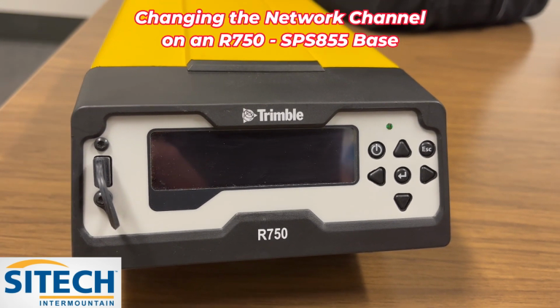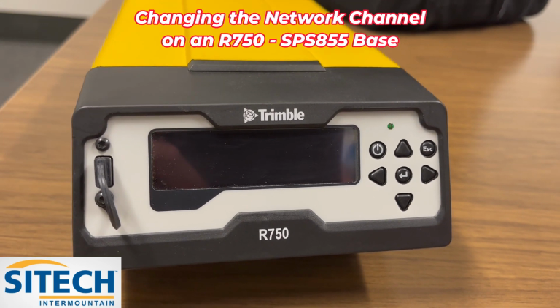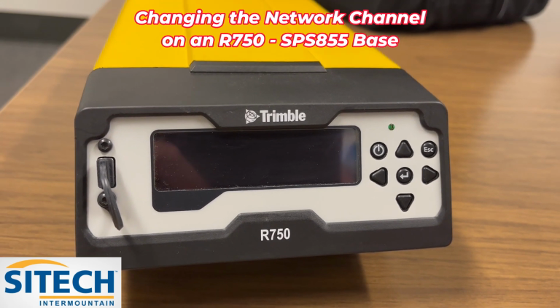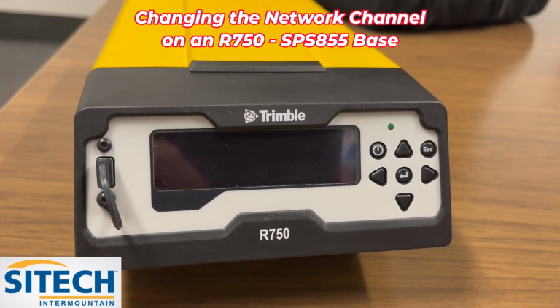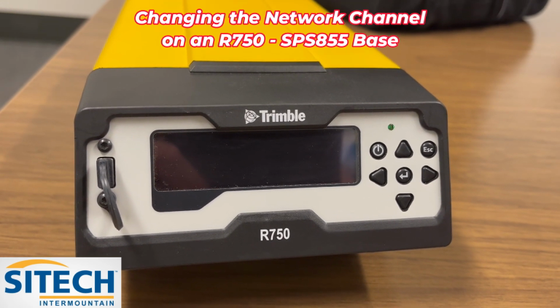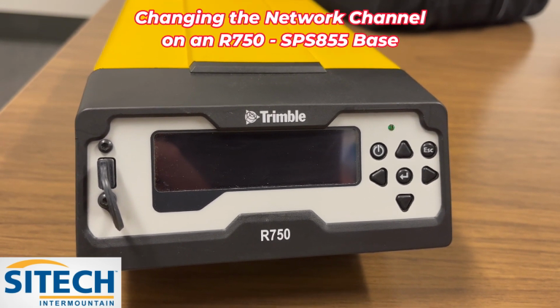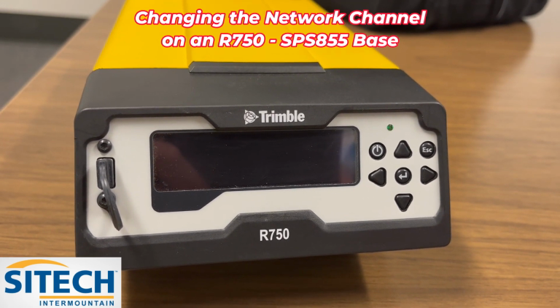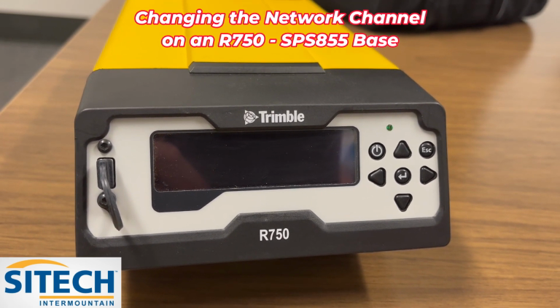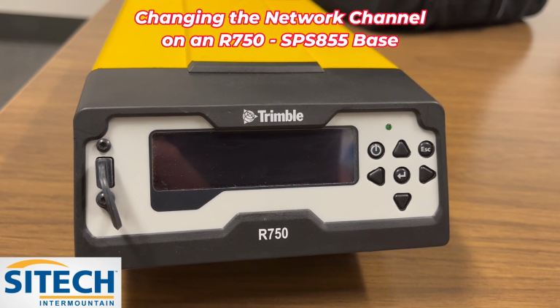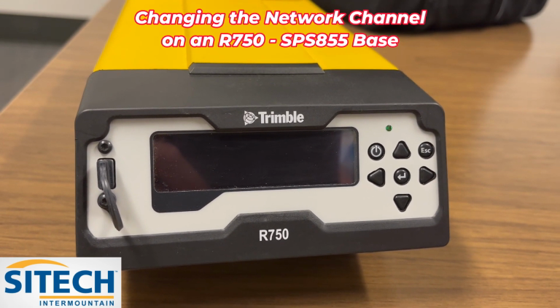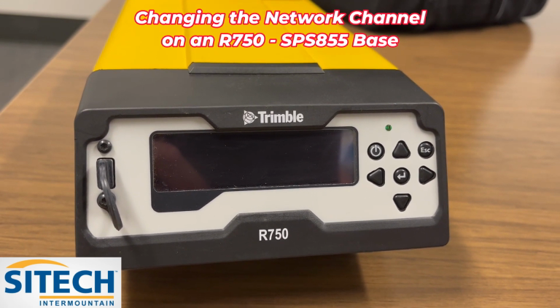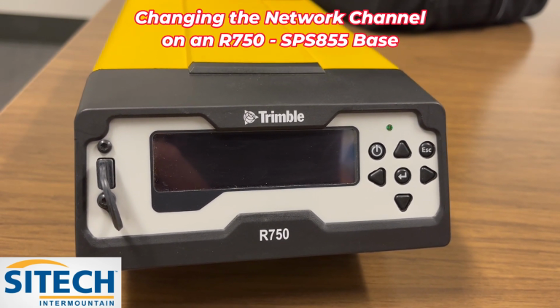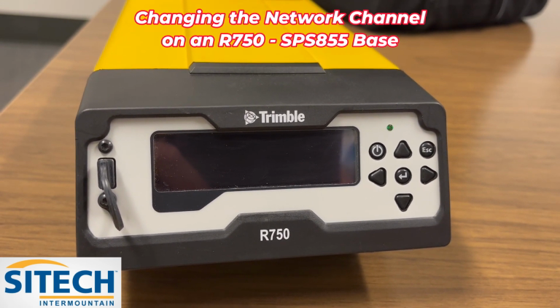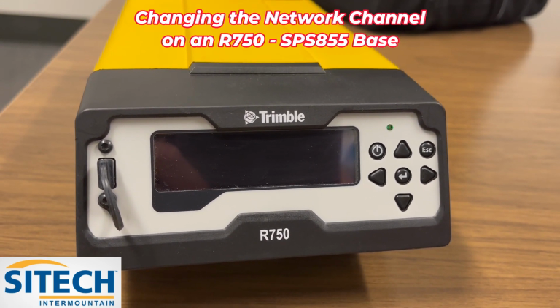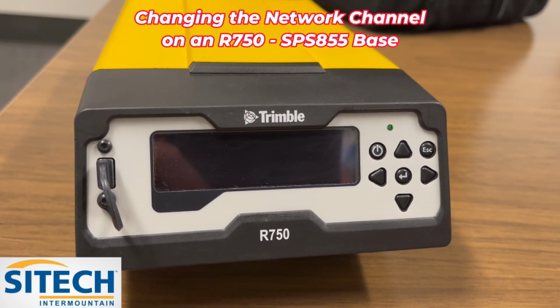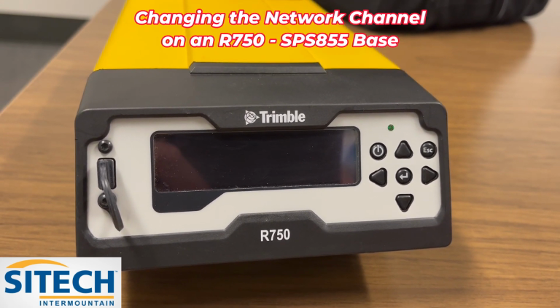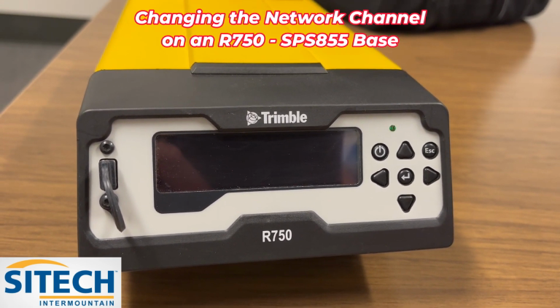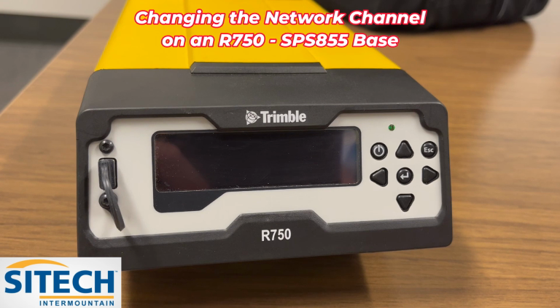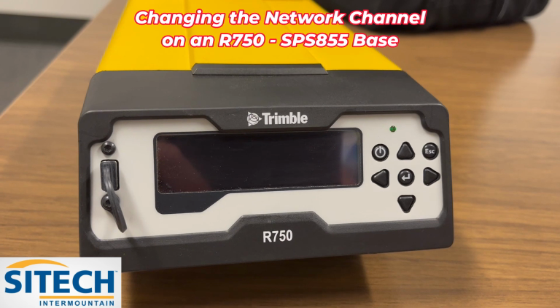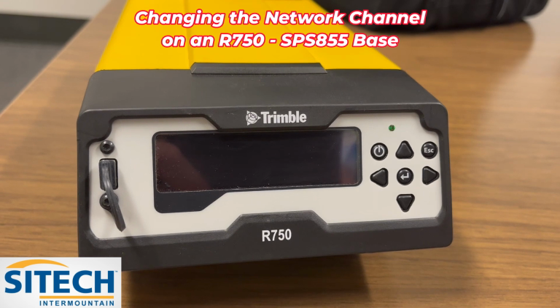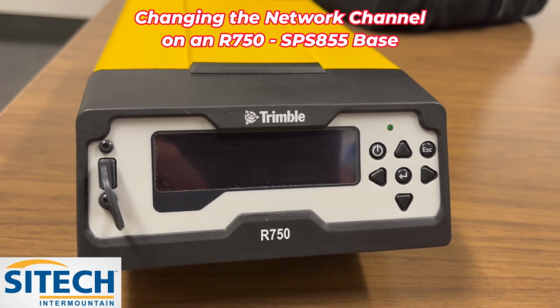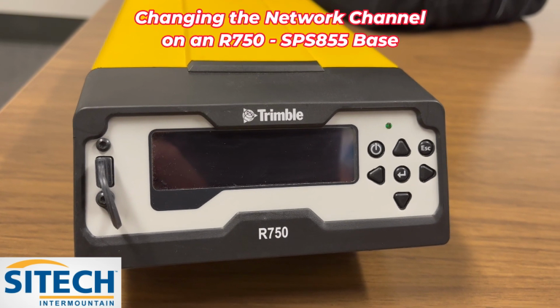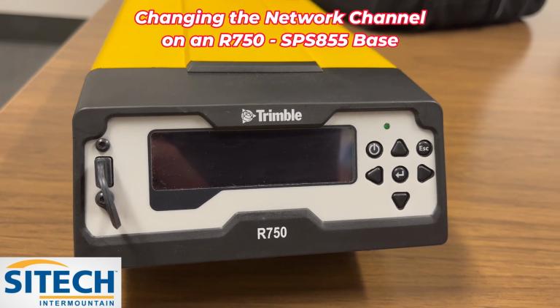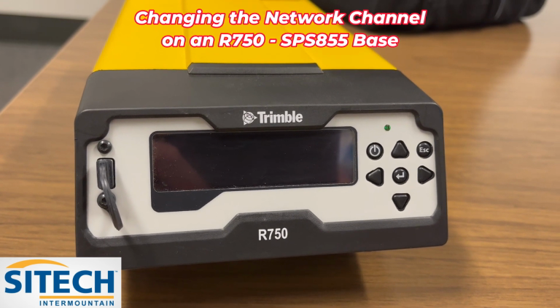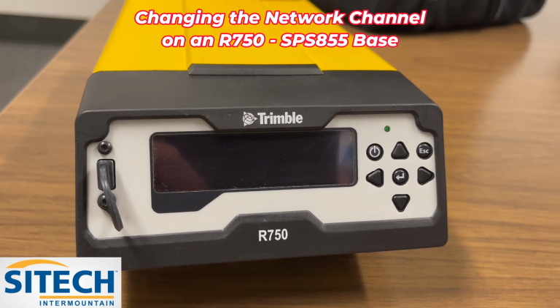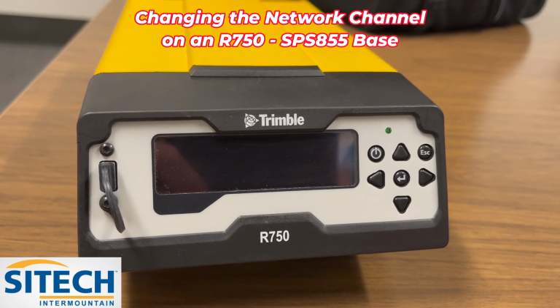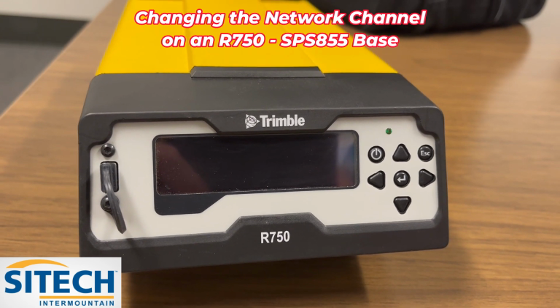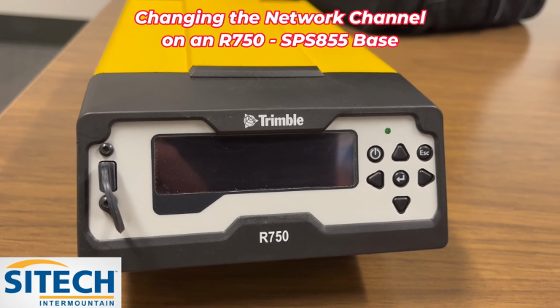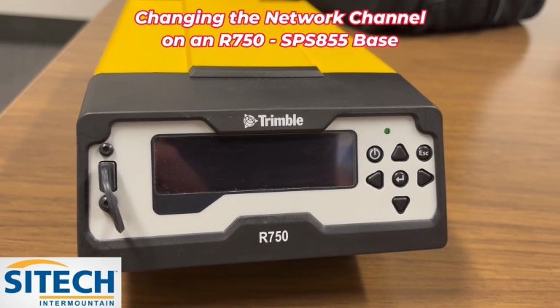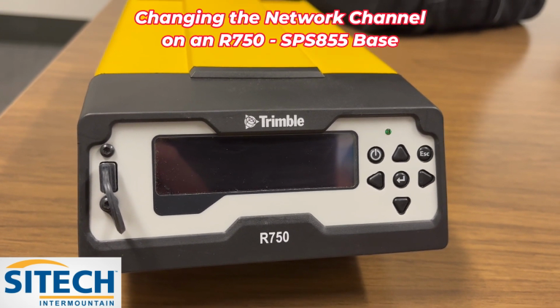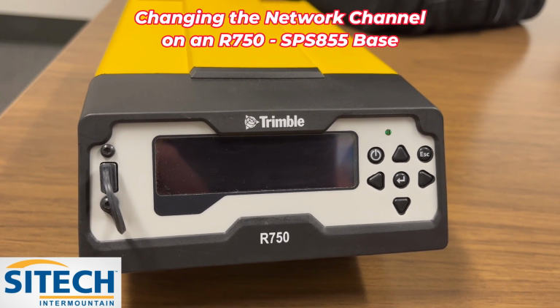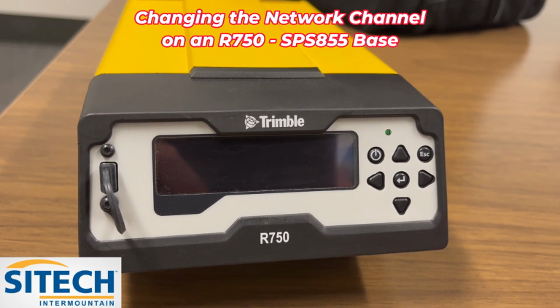Sometimes you may have to change the bass frequency on the fly because someone else is set up in your area, or you just need to match a number that someone else has set.